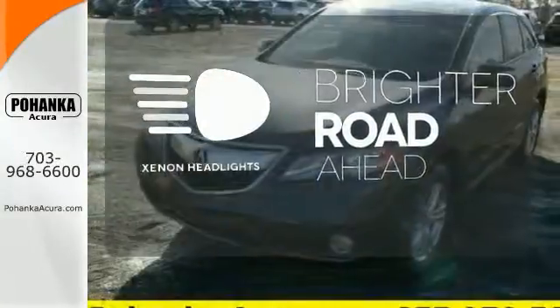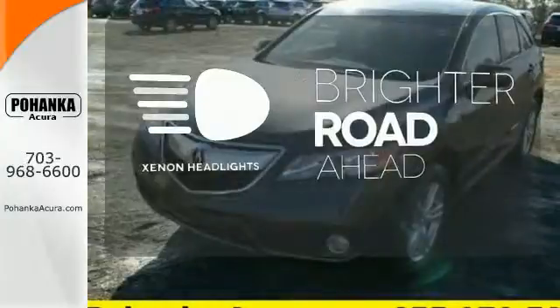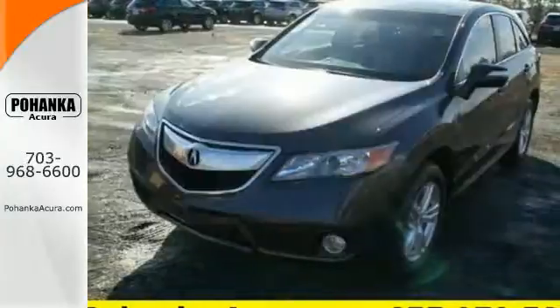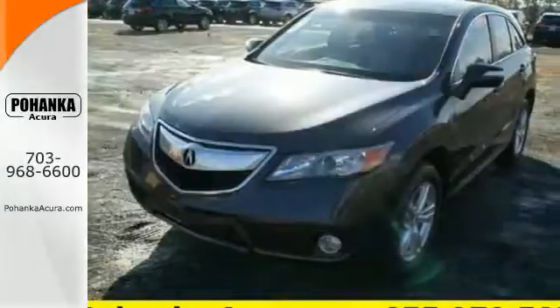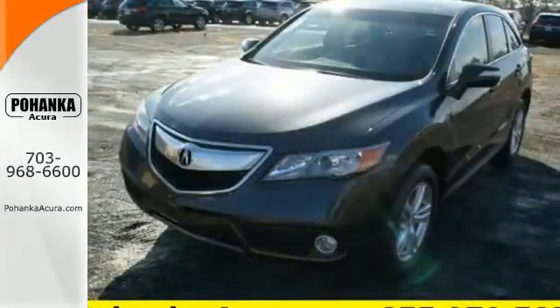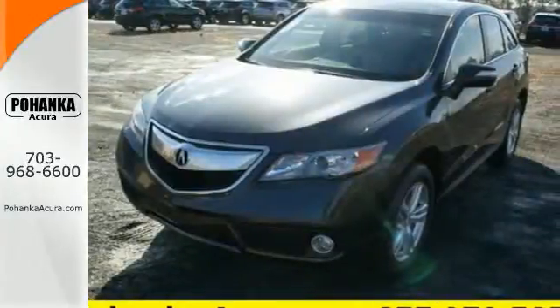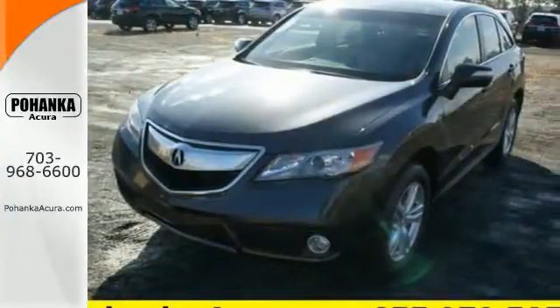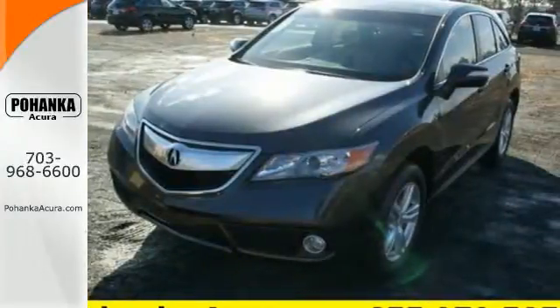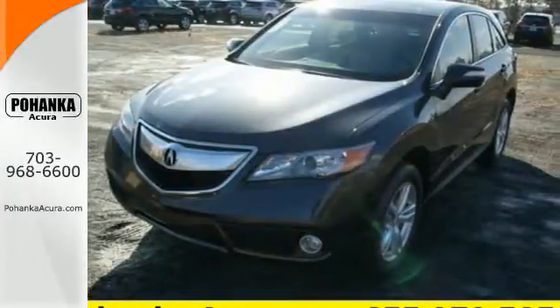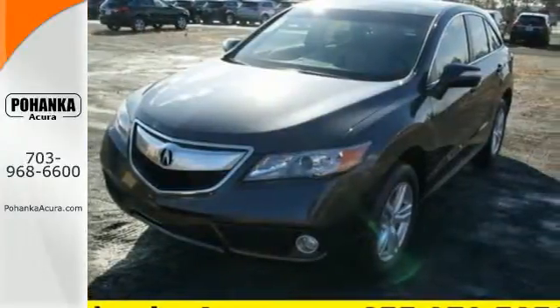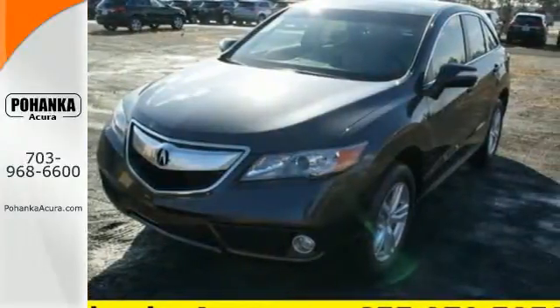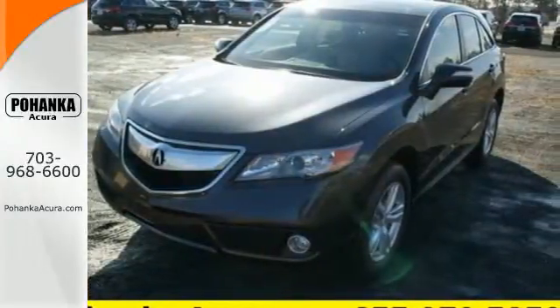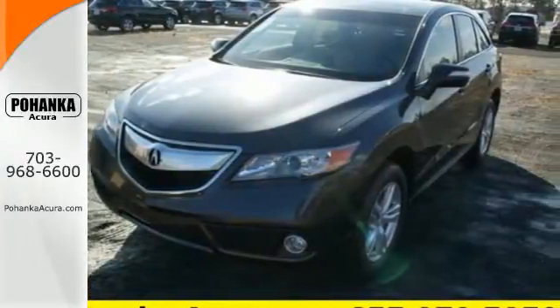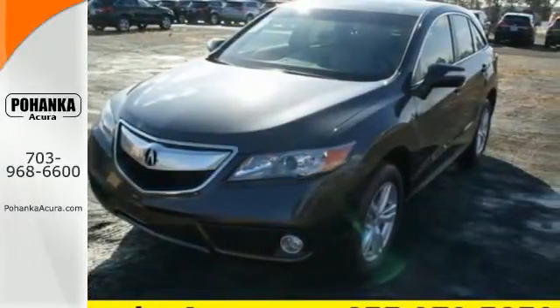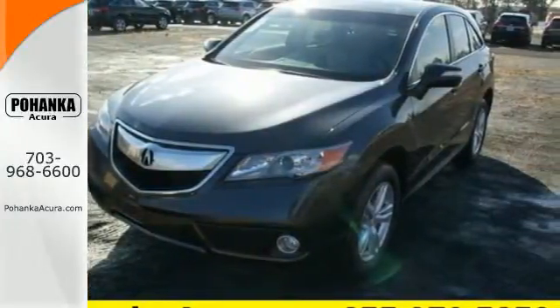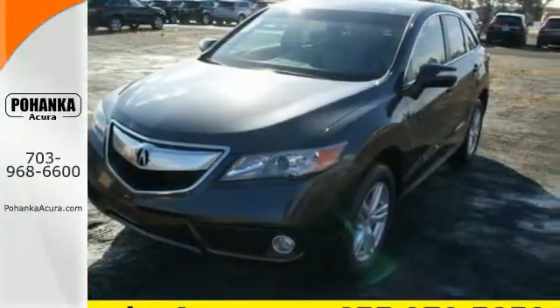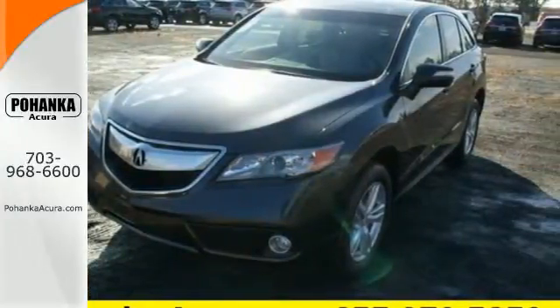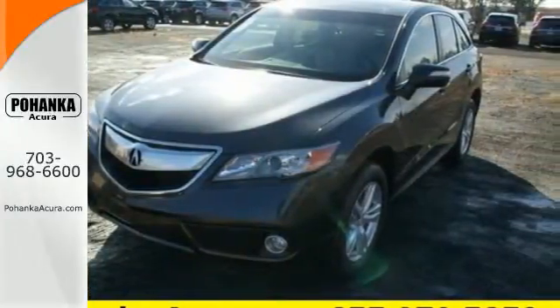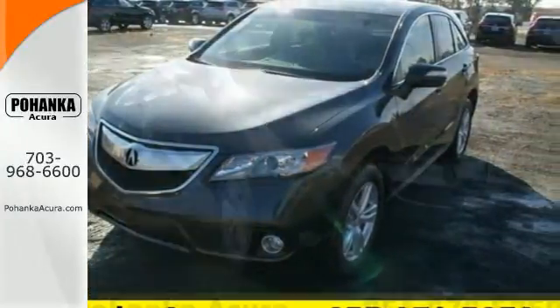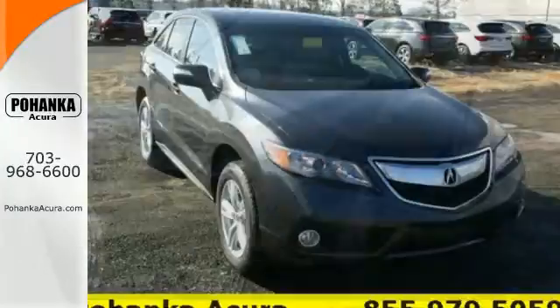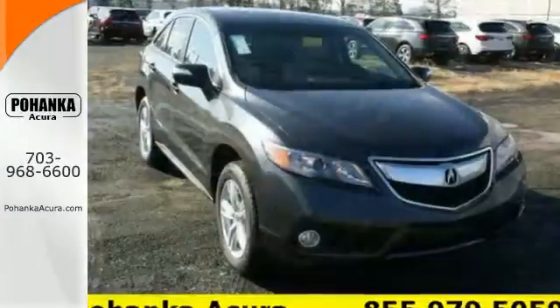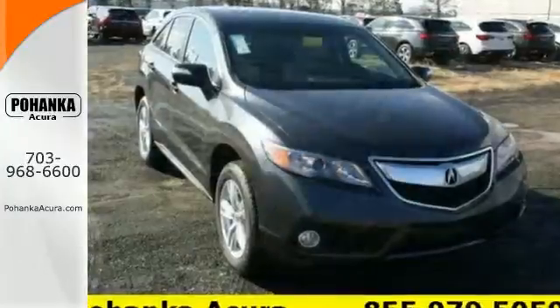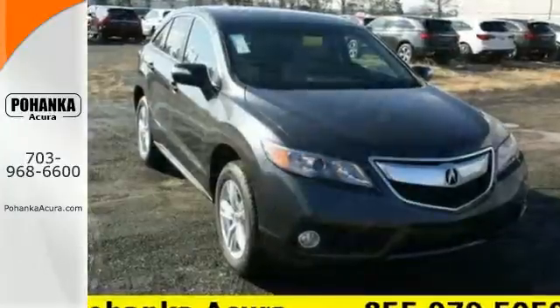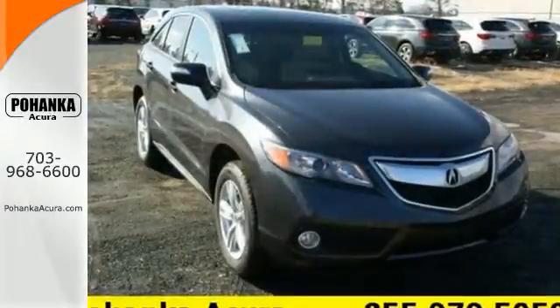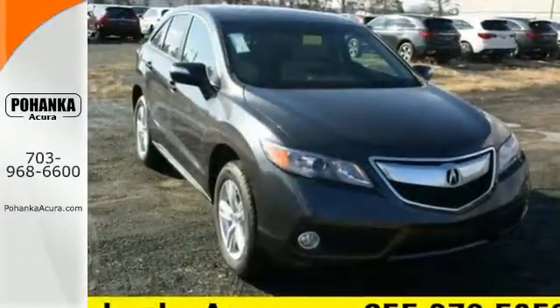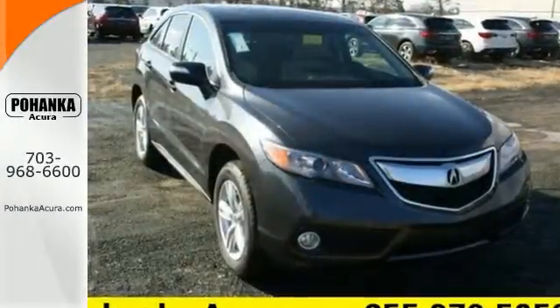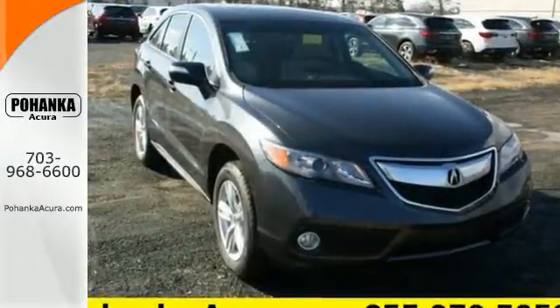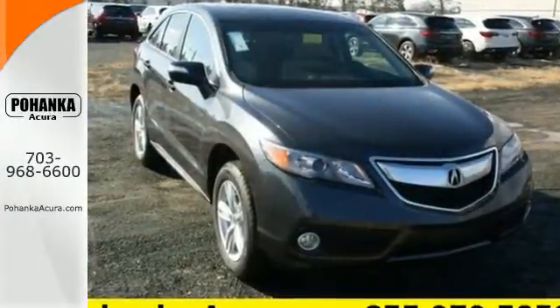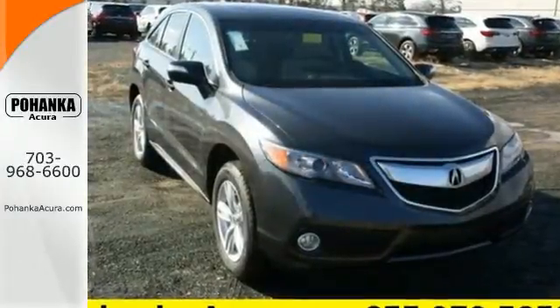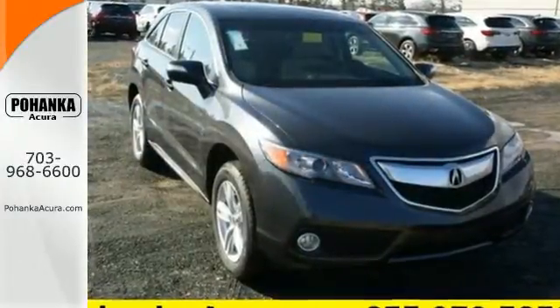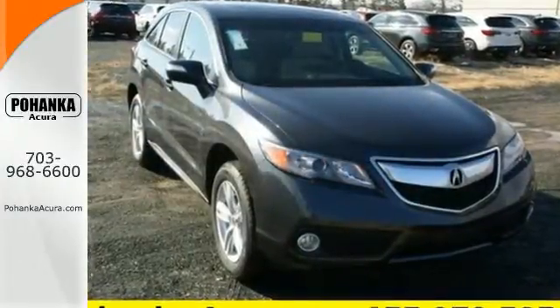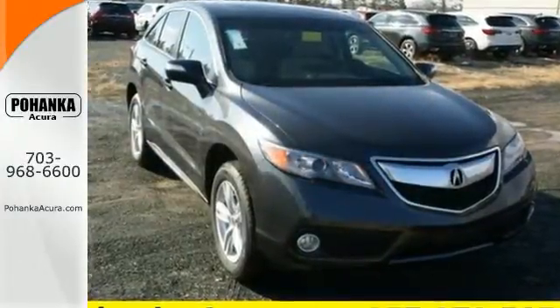This is one highly functional crossover. Come see this Acura RDX before it's gone.